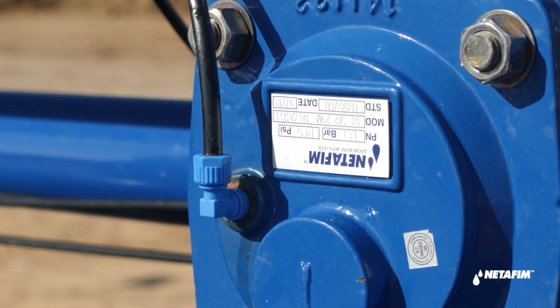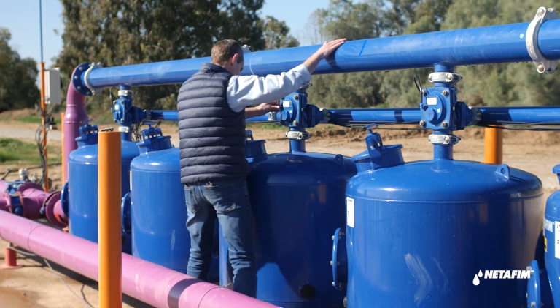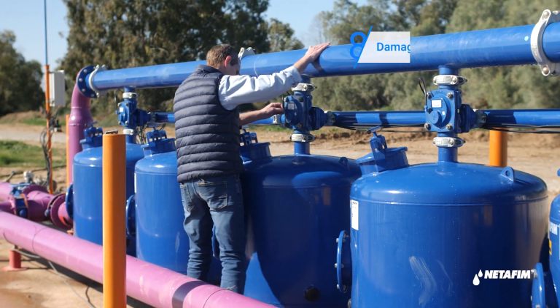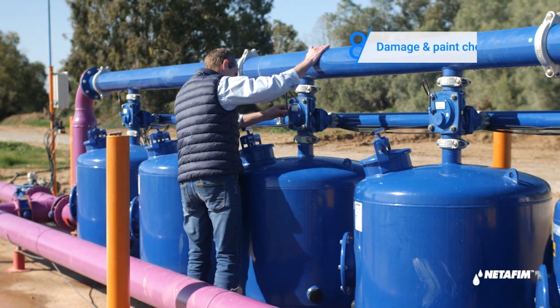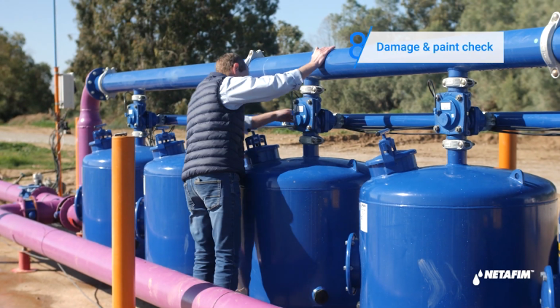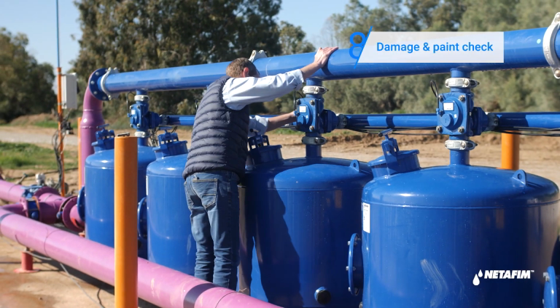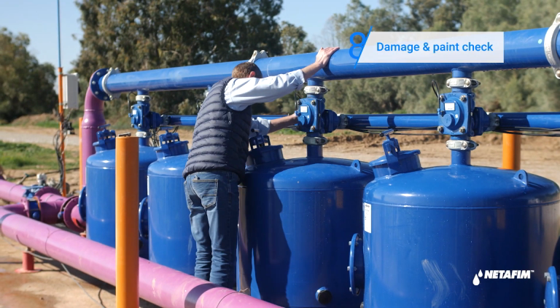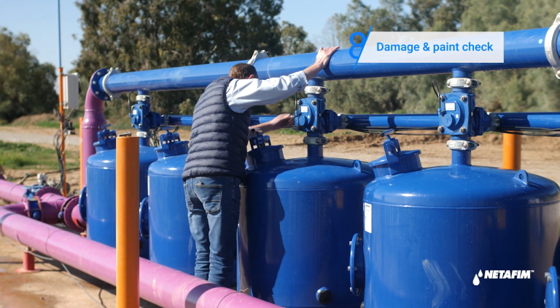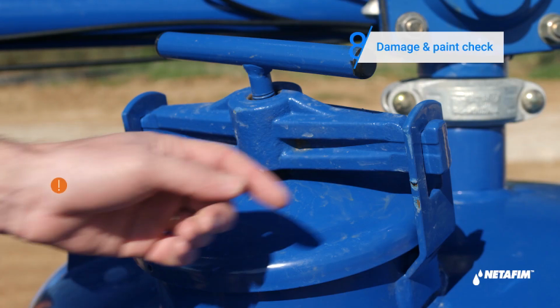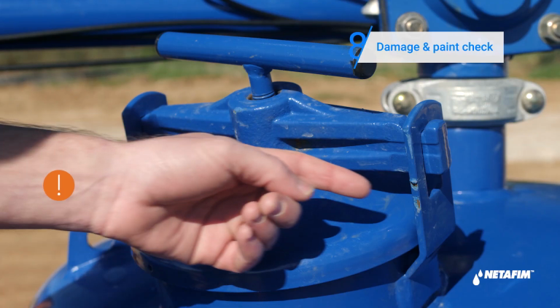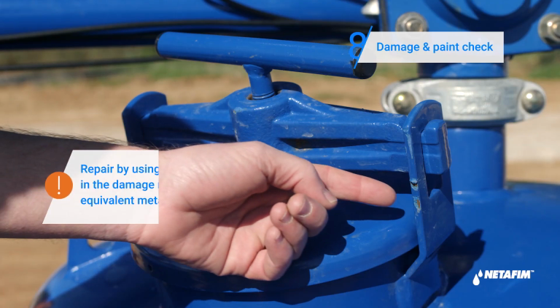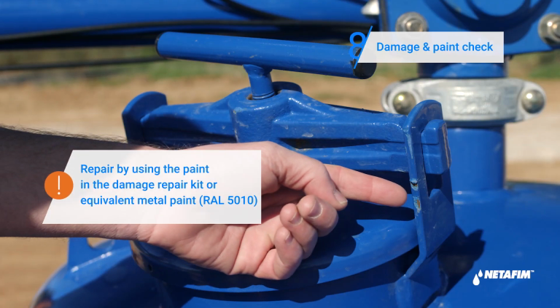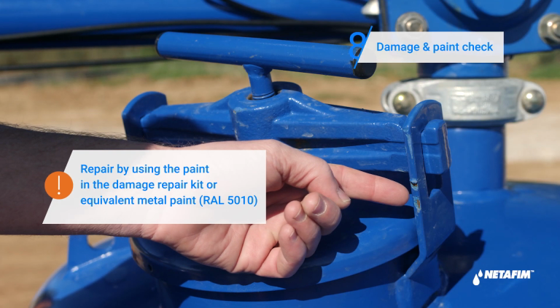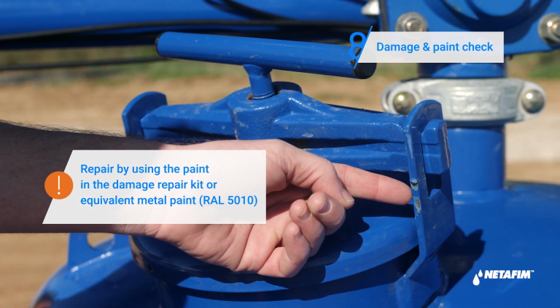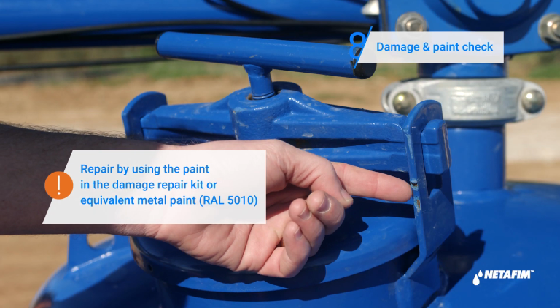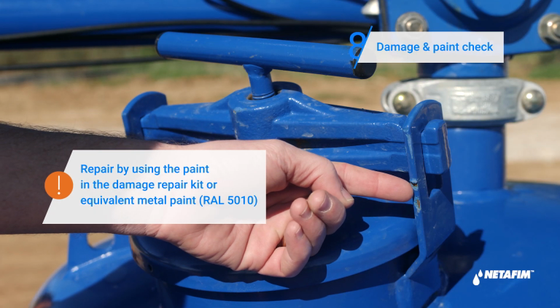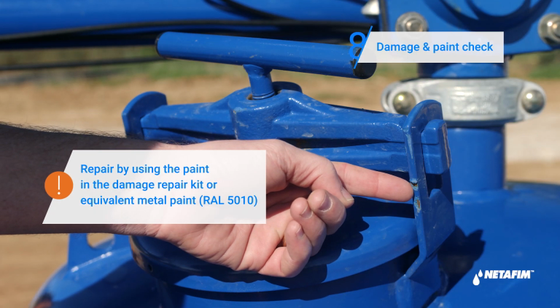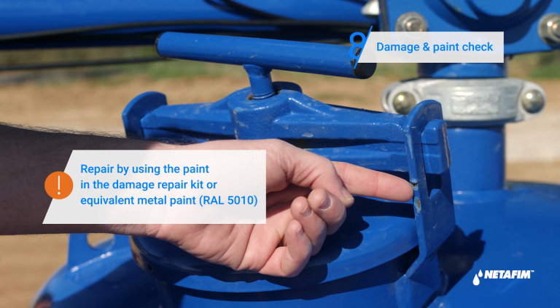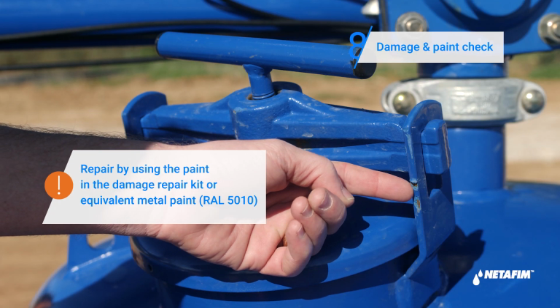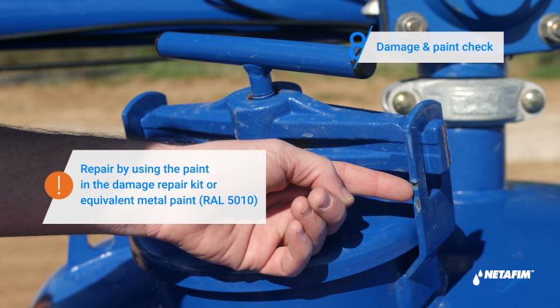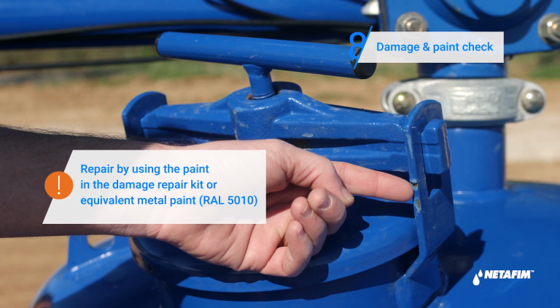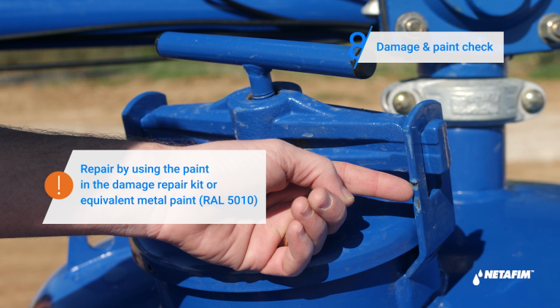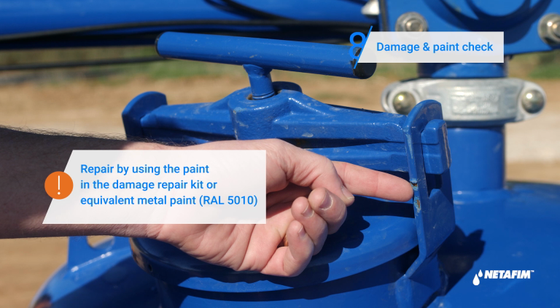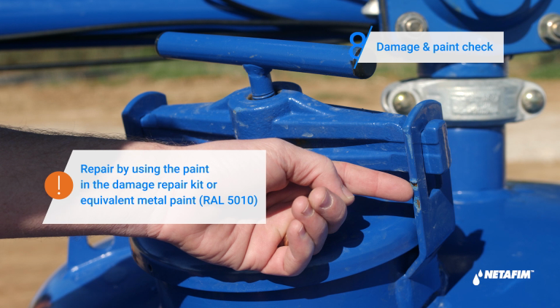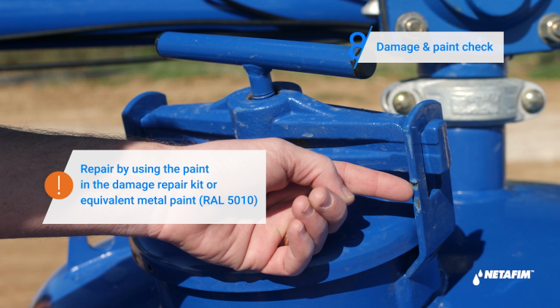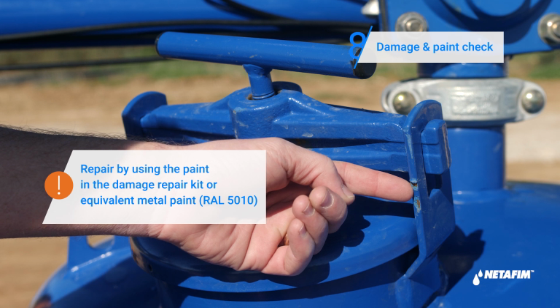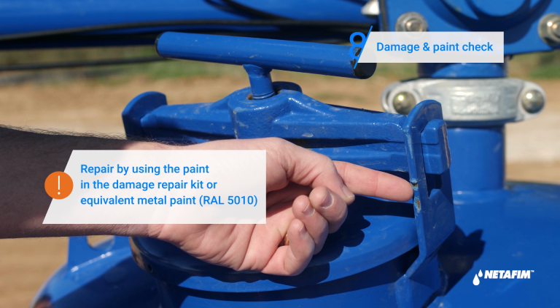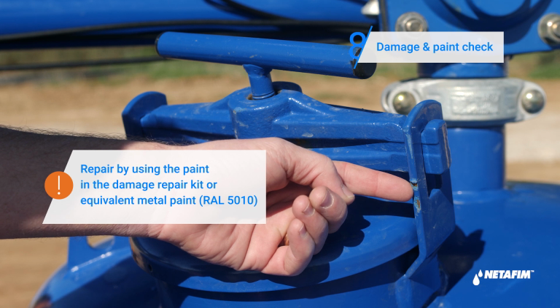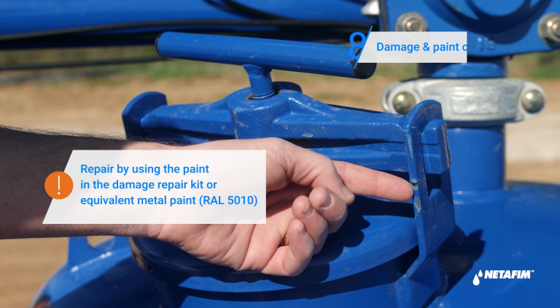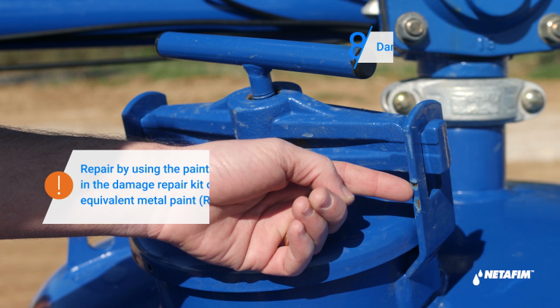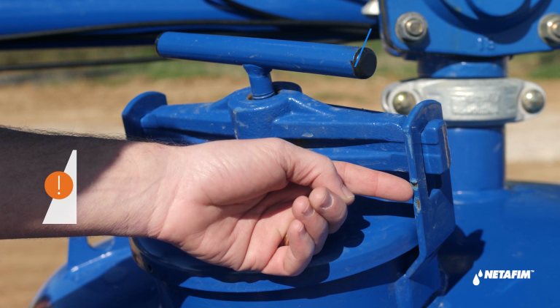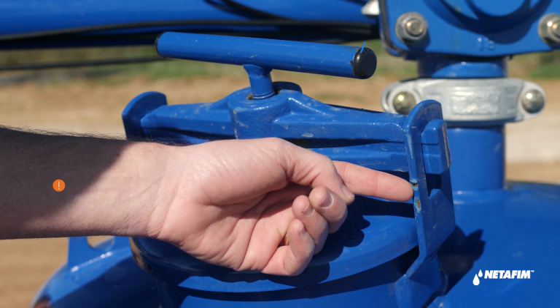To complete your weekly maintenance, check for any physical damage to the exterior of the filter and its paintwork, and repair if needed.